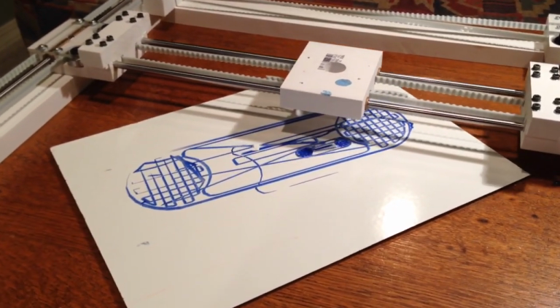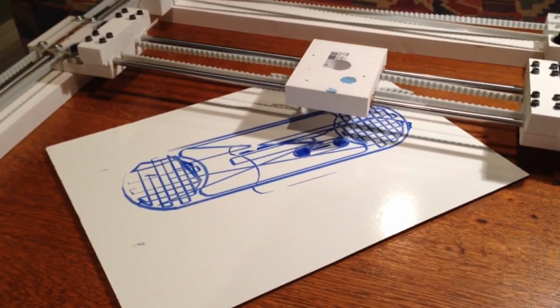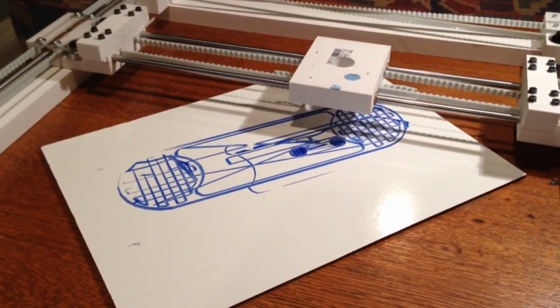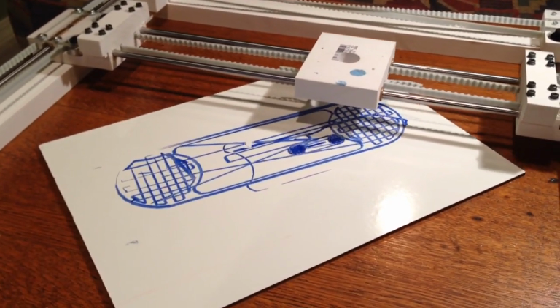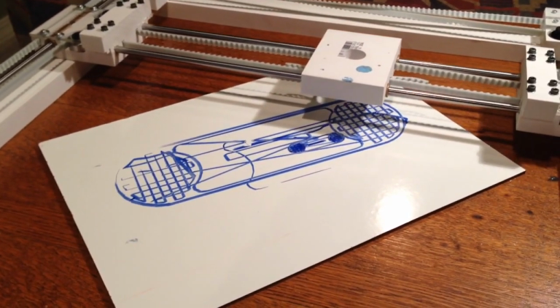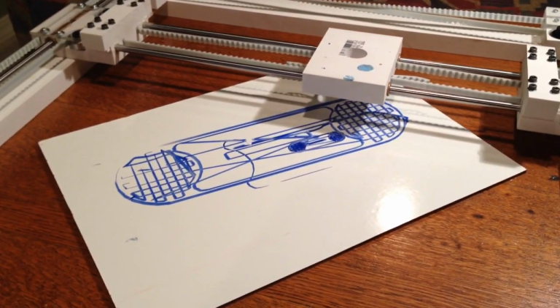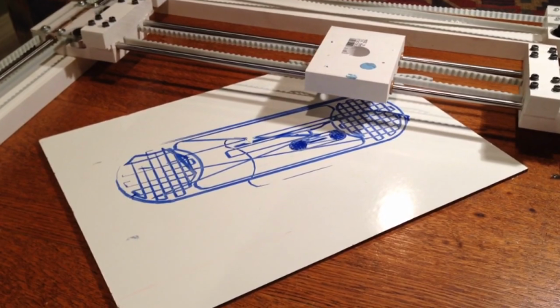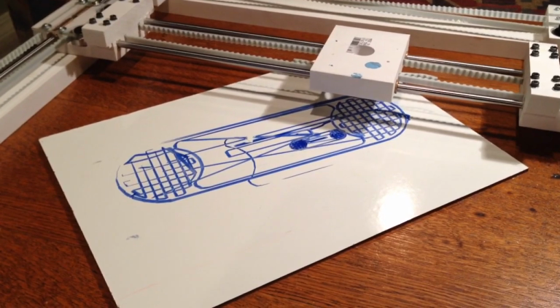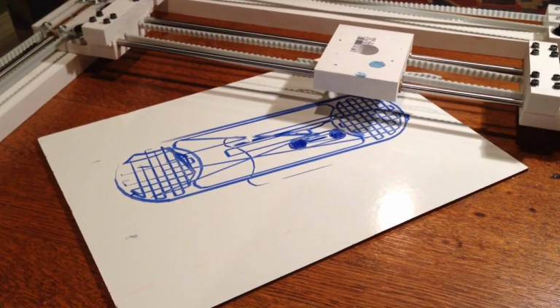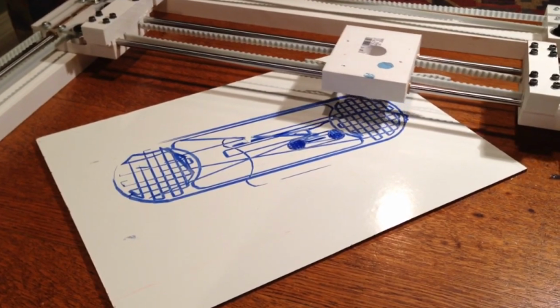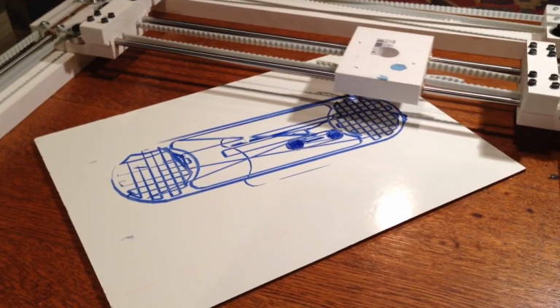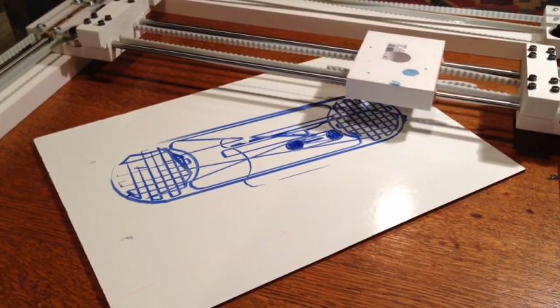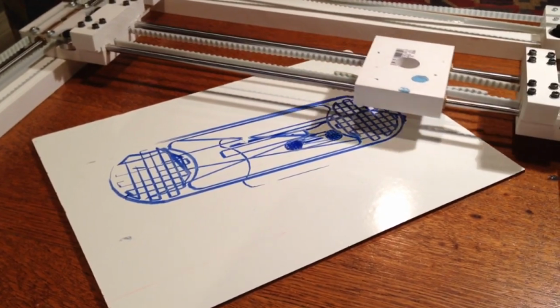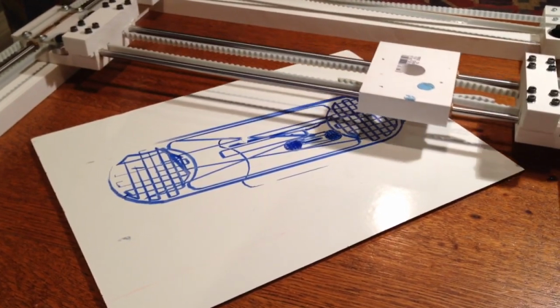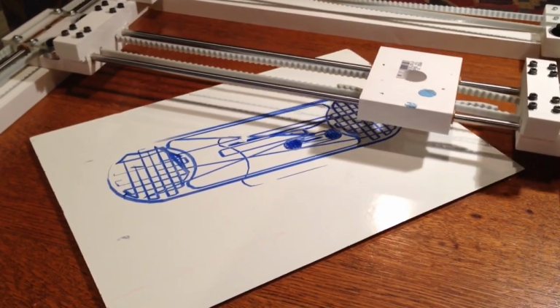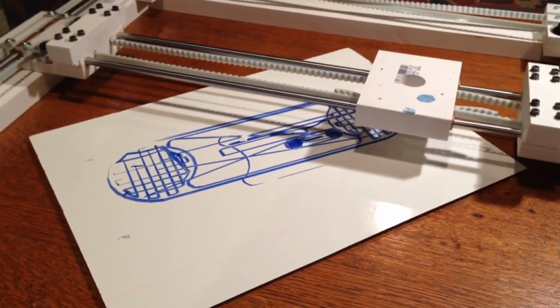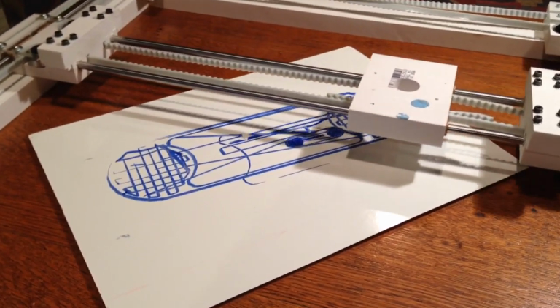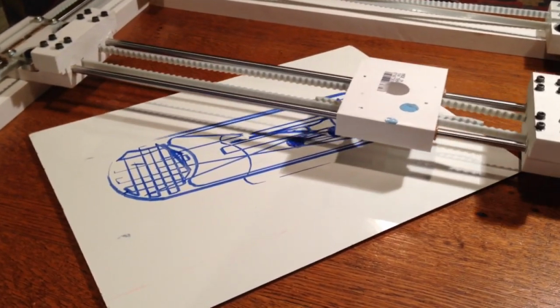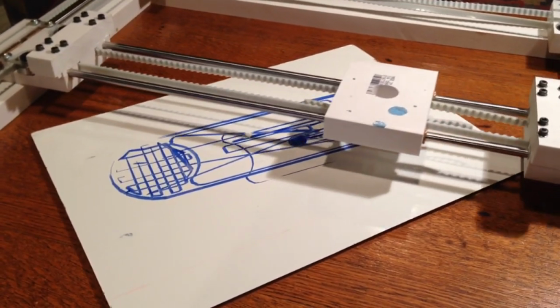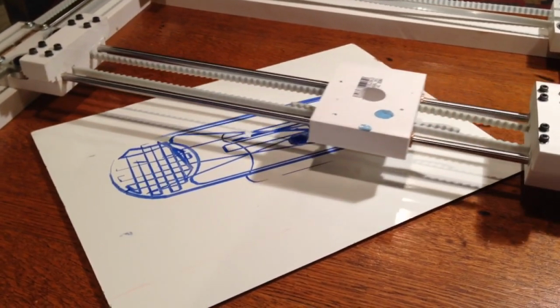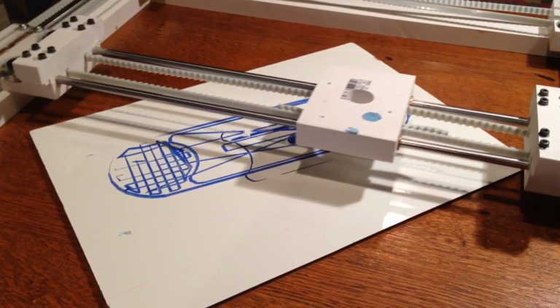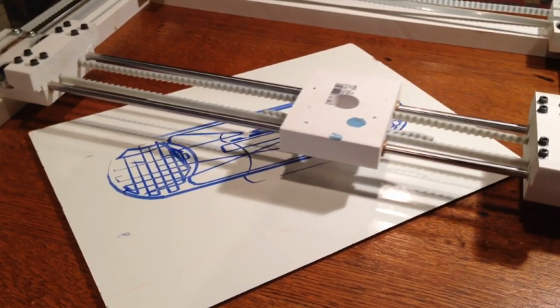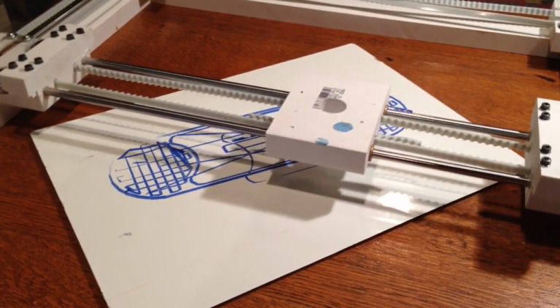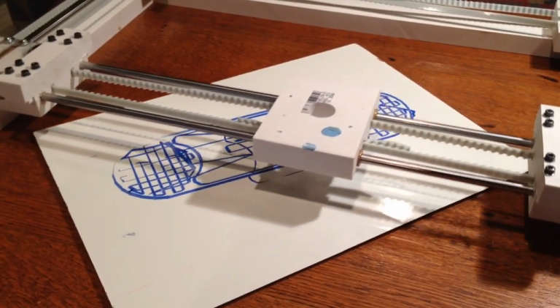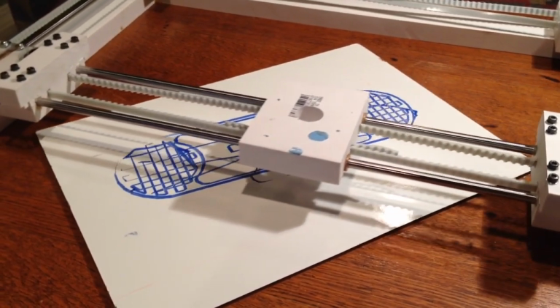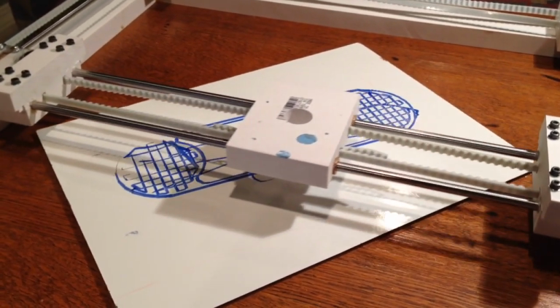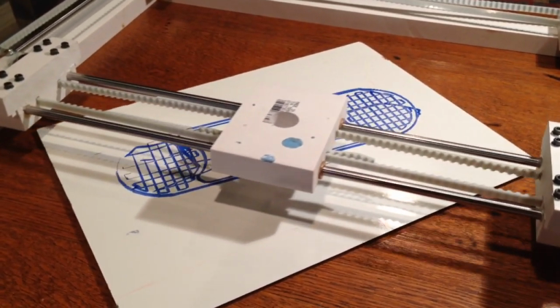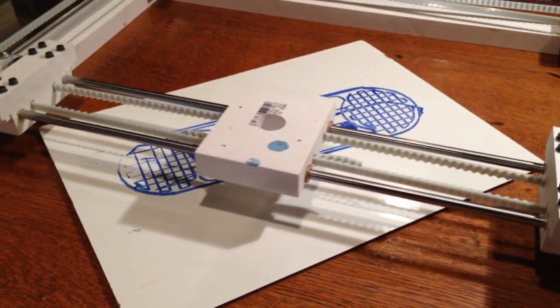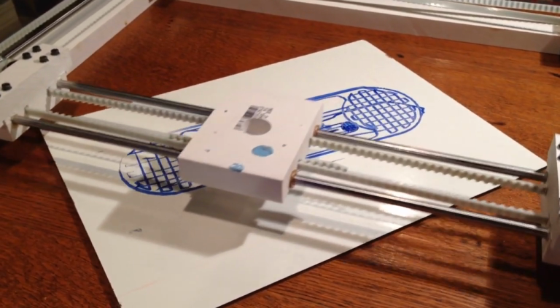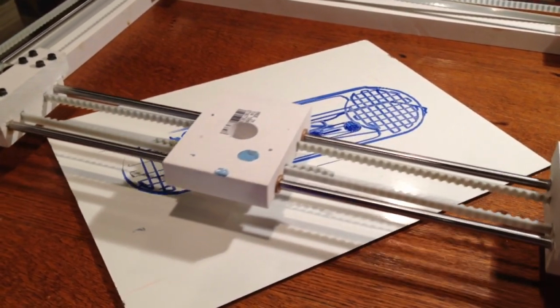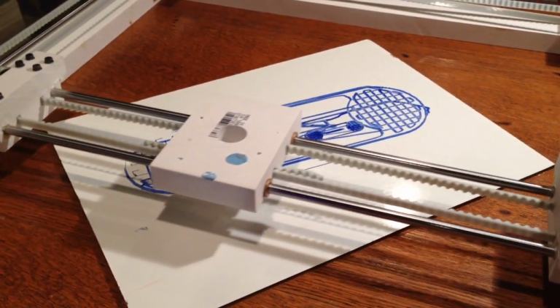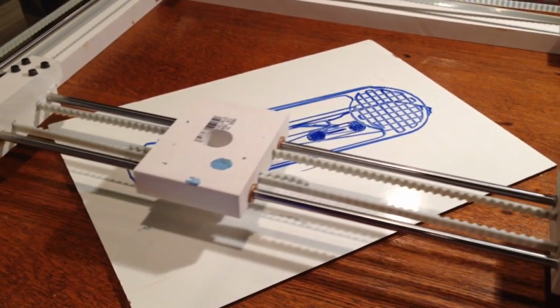Previously, I put some blue marker in and you can see the path that the XY stage takes.